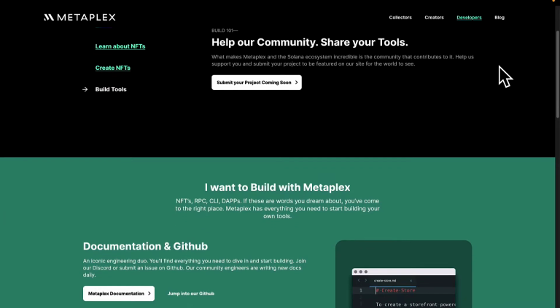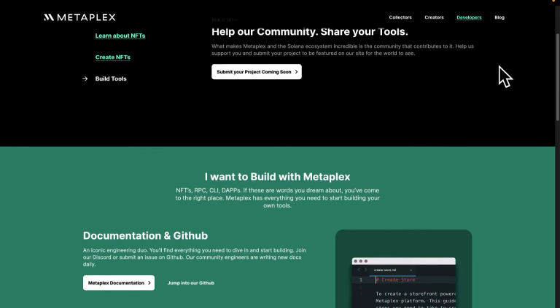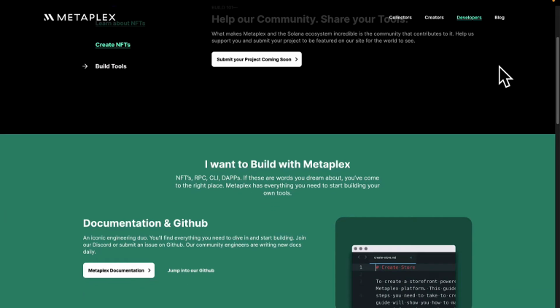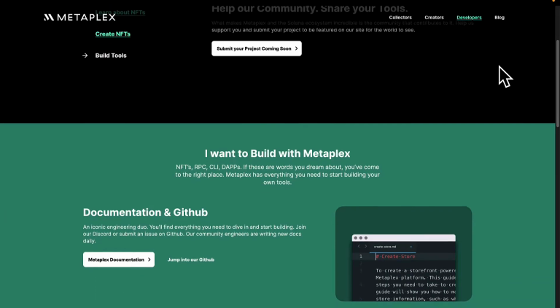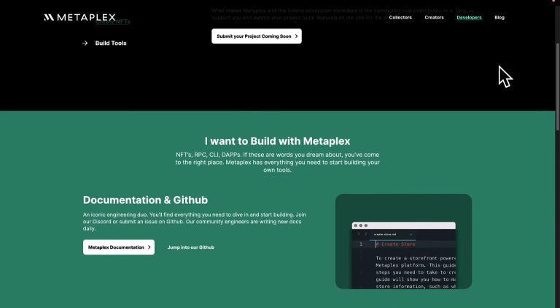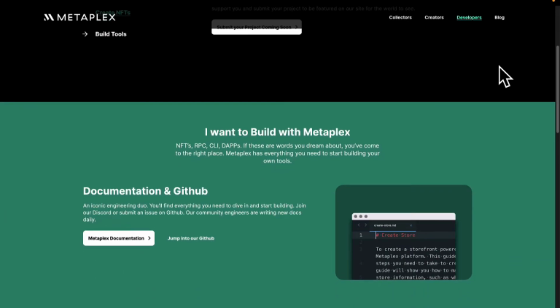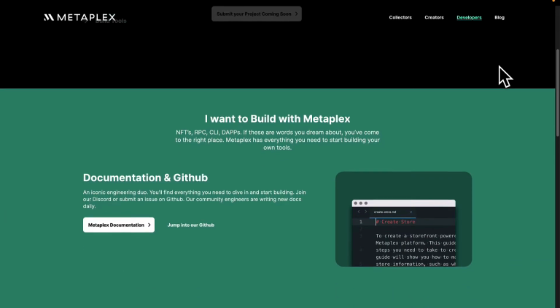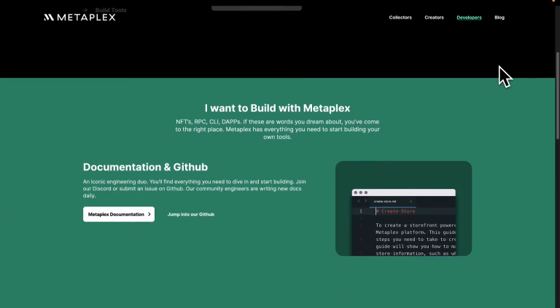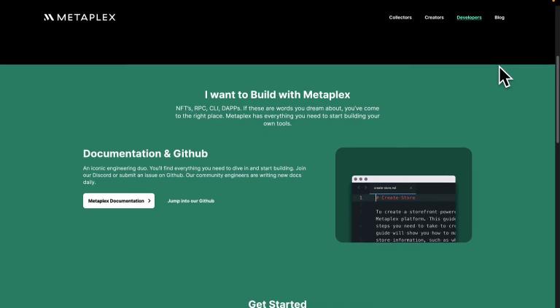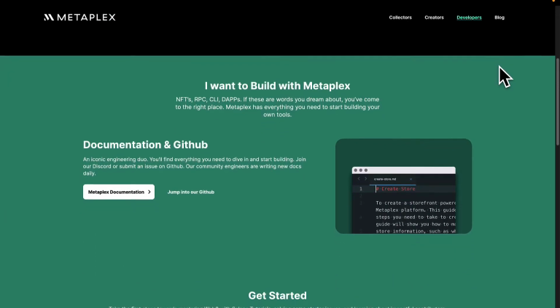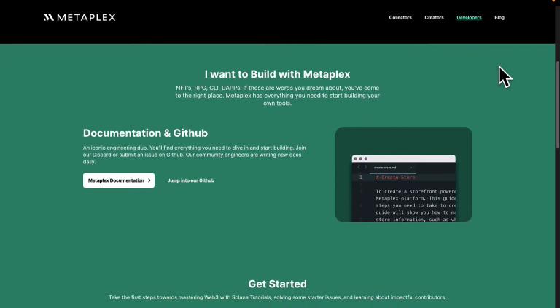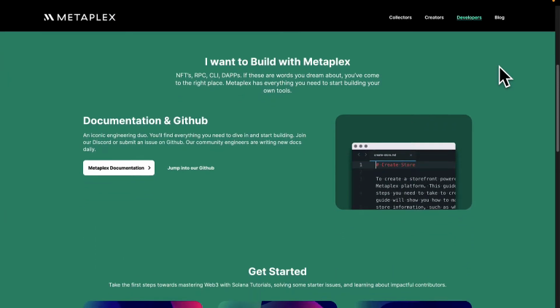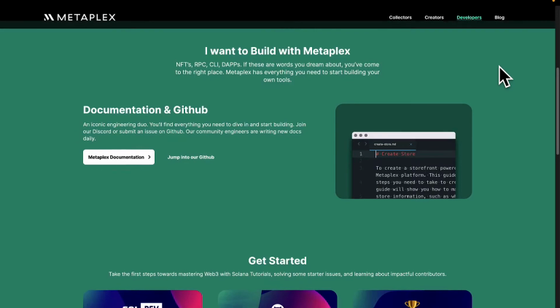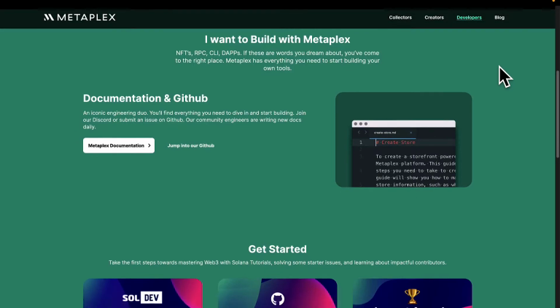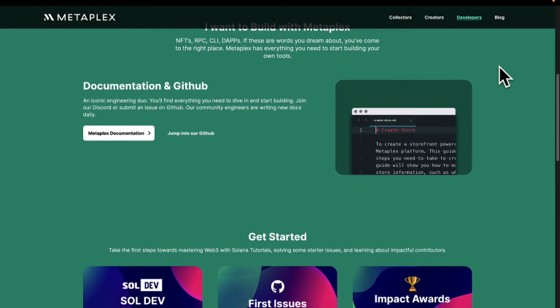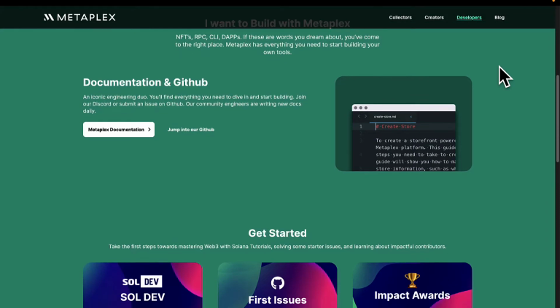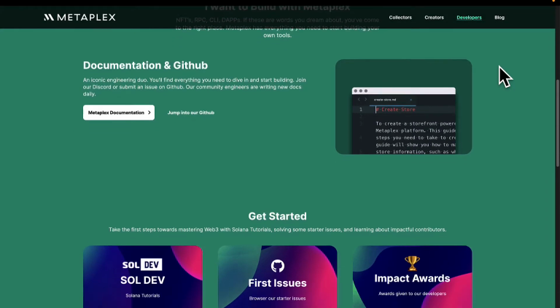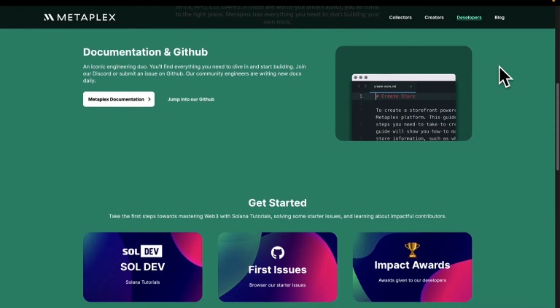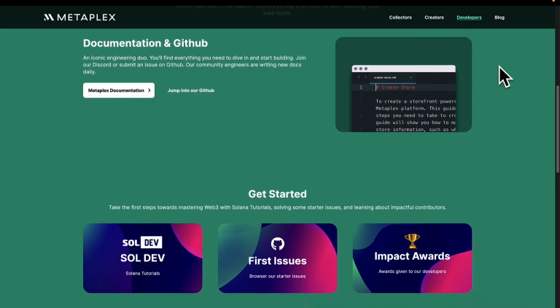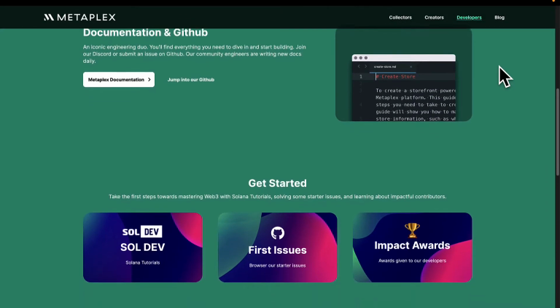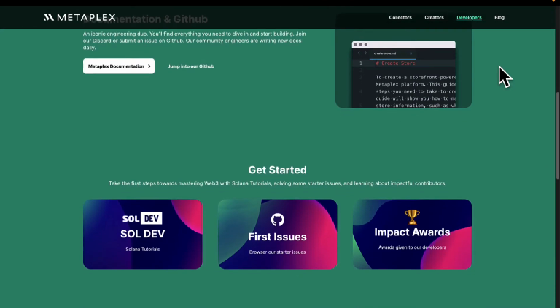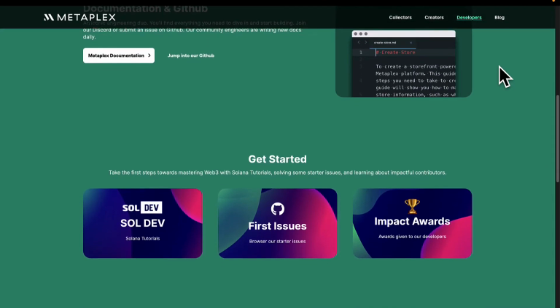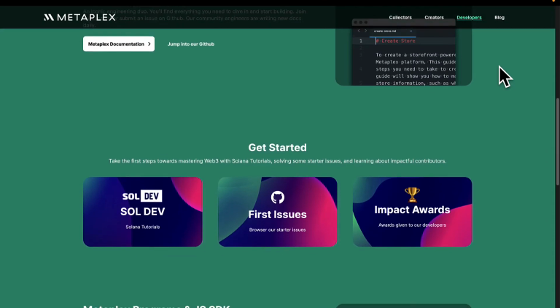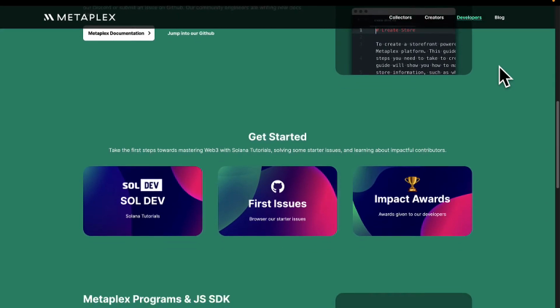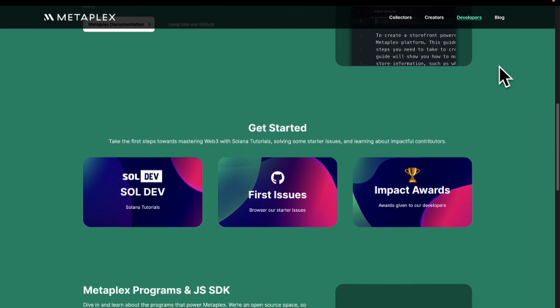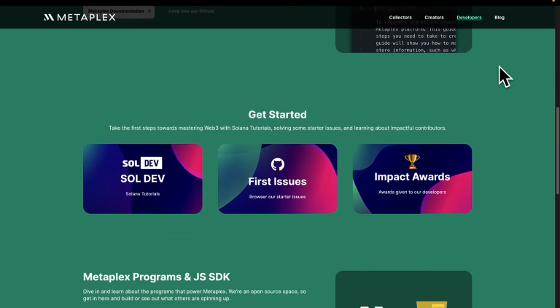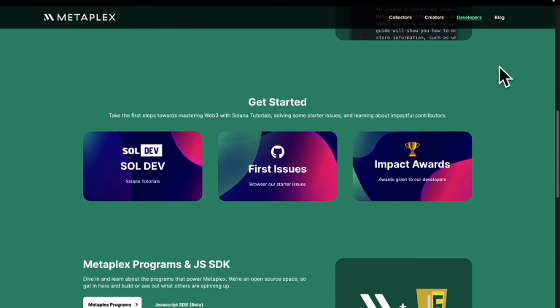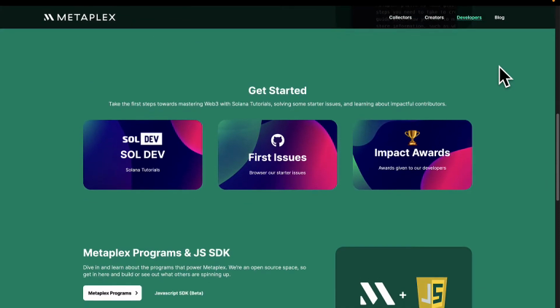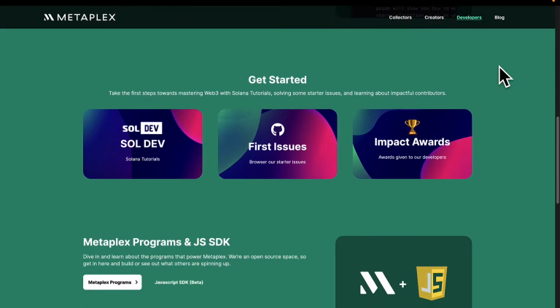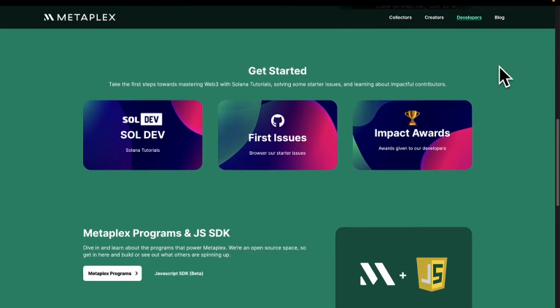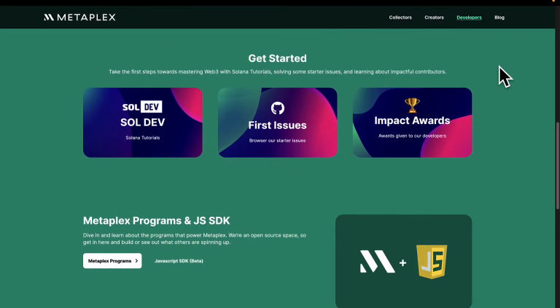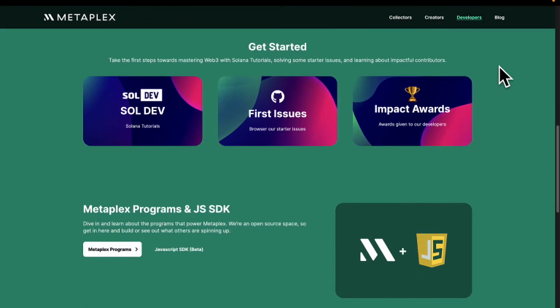Metaplex is being continuously developed, and the Metaplex team is consistently improving Metaplex.